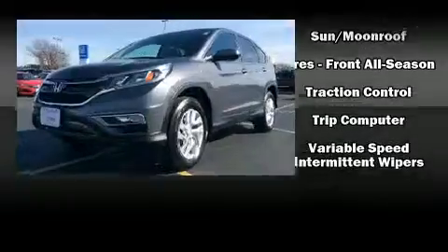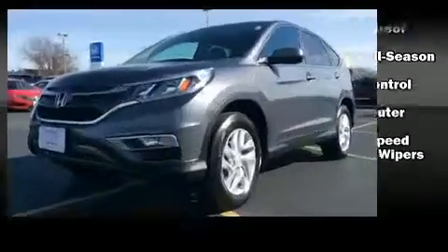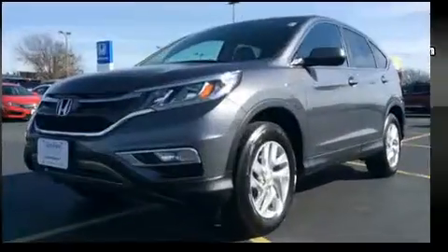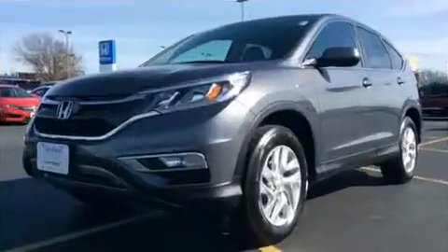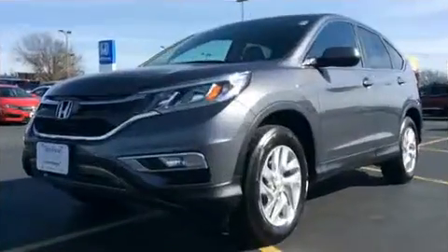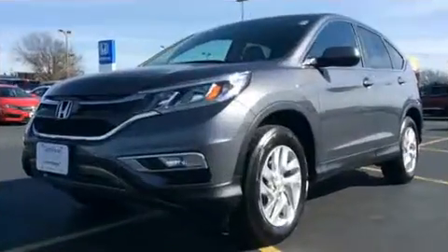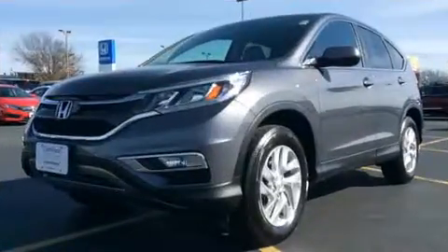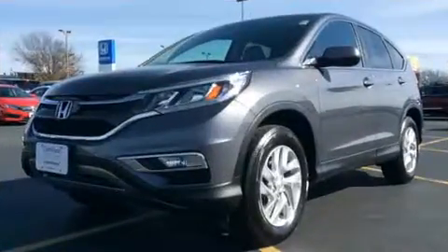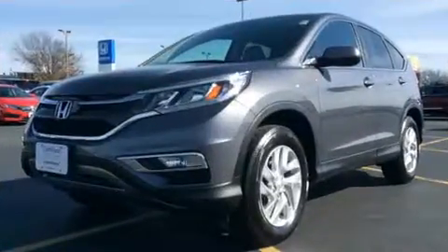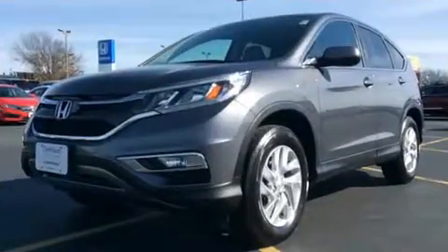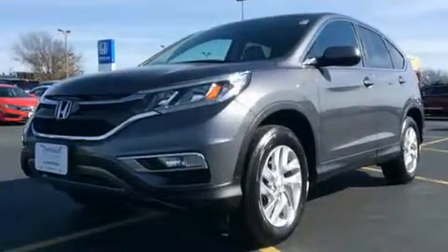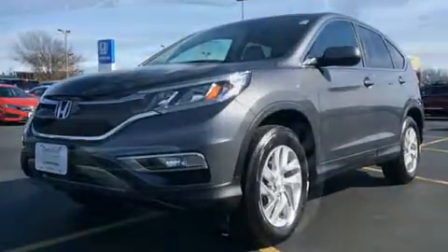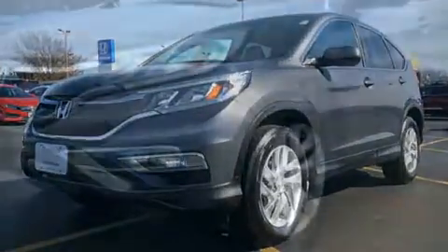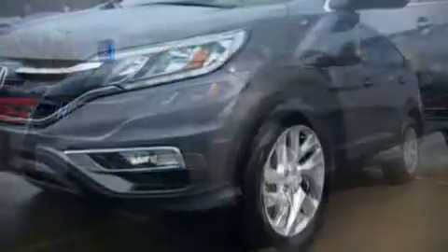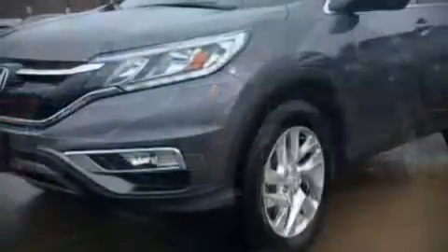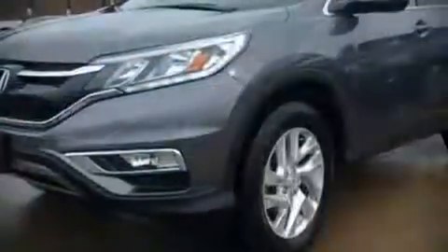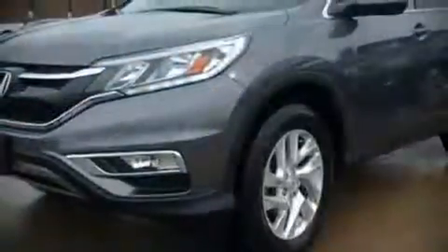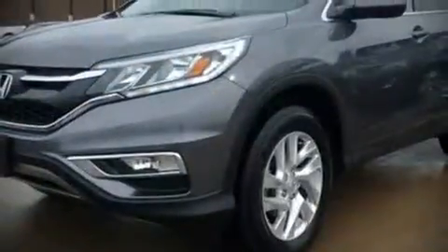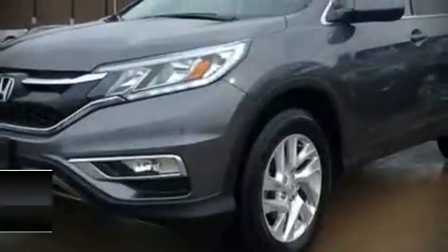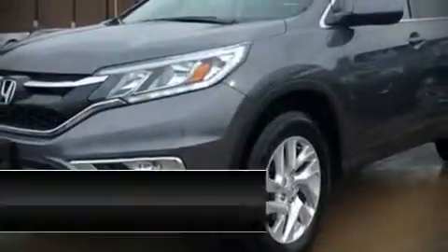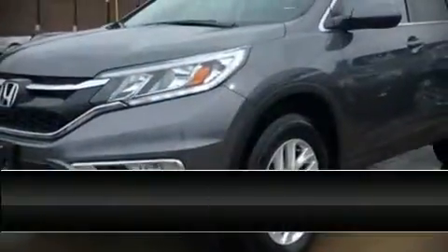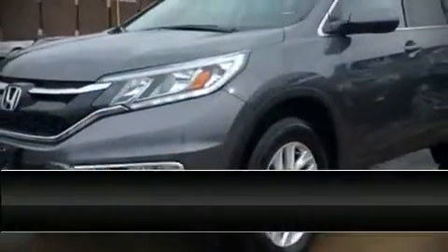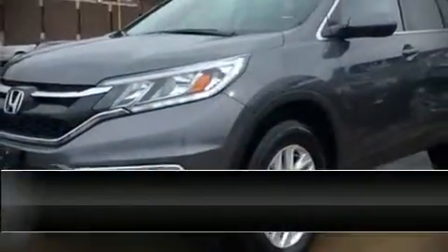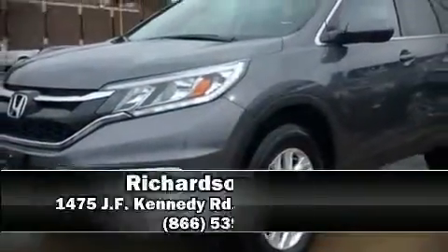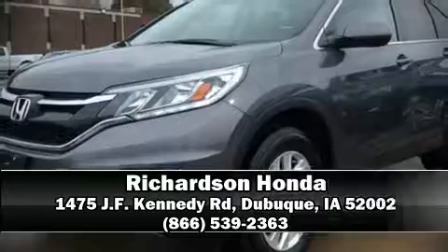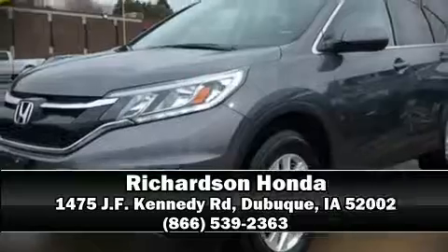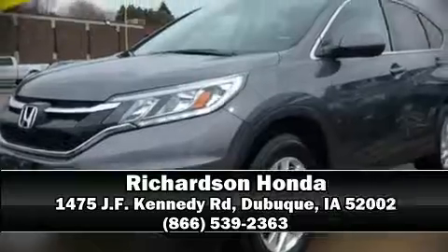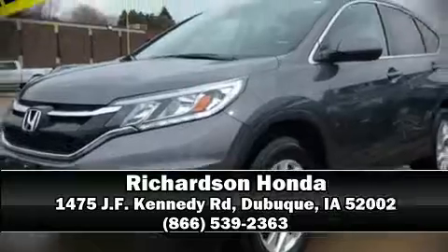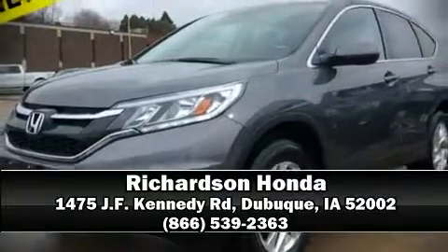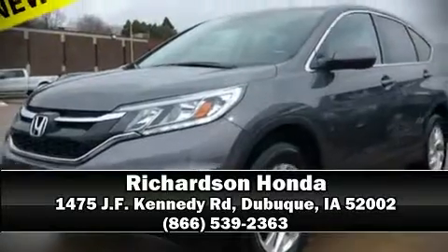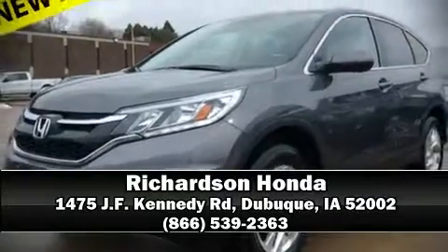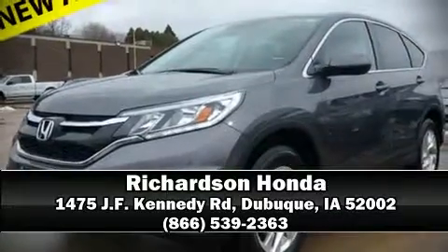Our sales reps are extremely helpful and knowledgeable. Please don't hesitate to give us a call. Thank you.